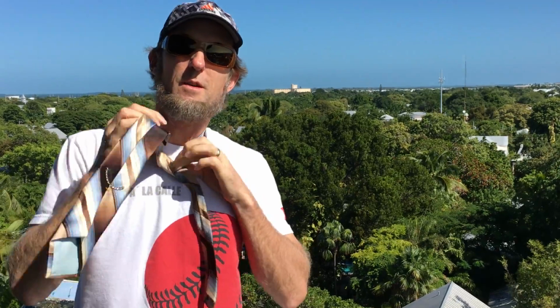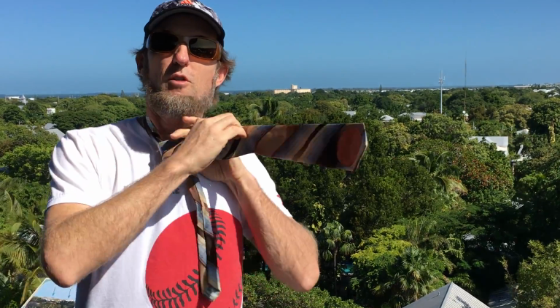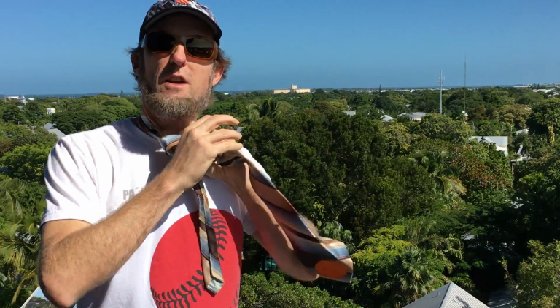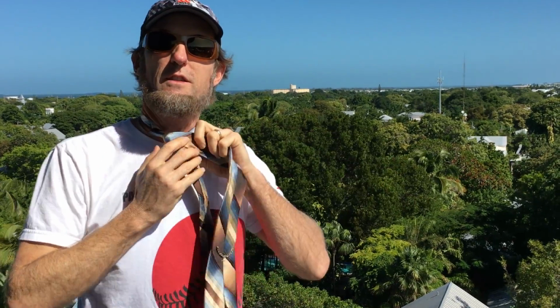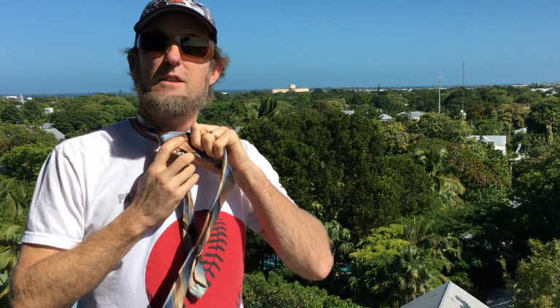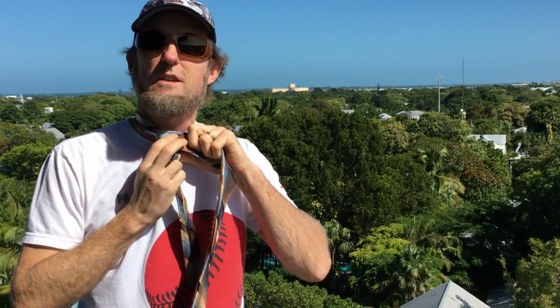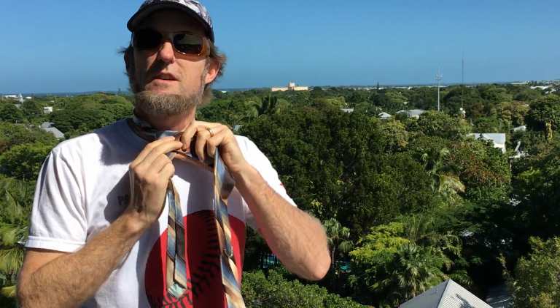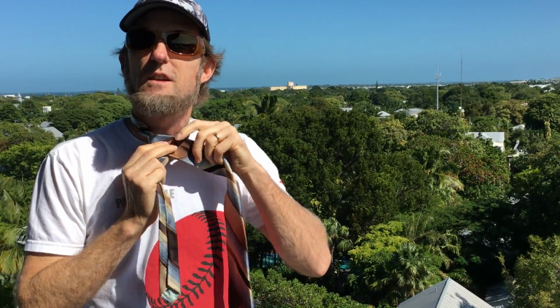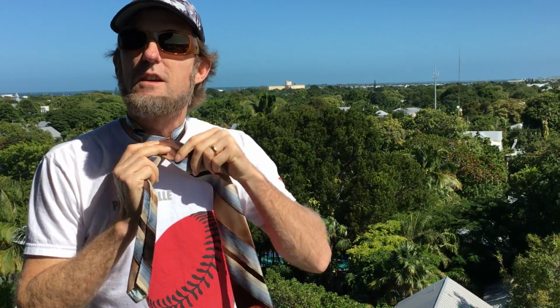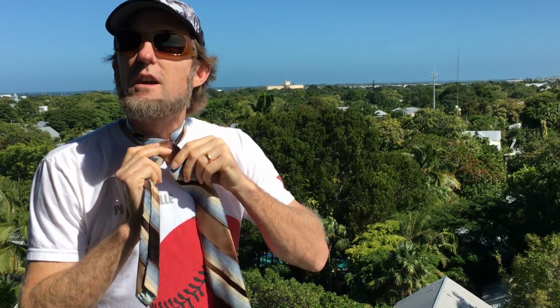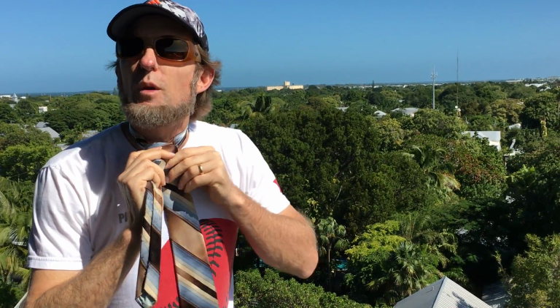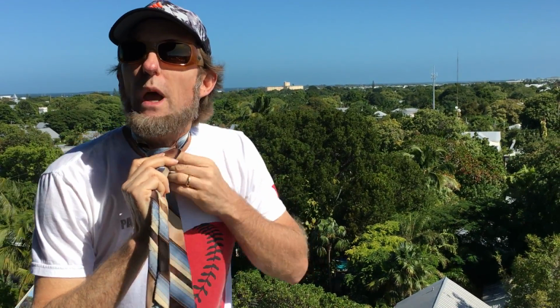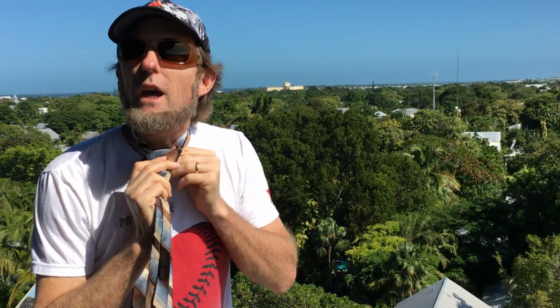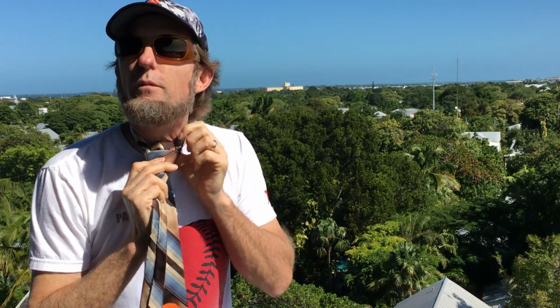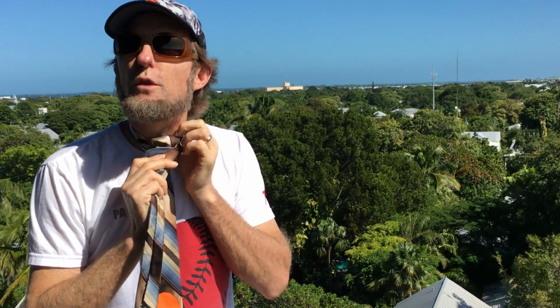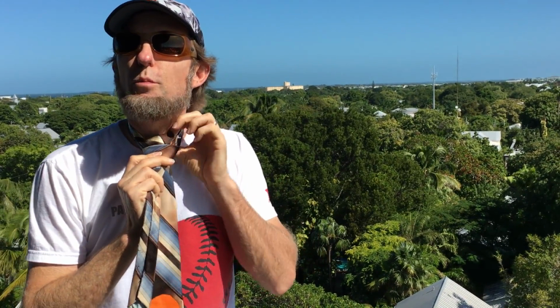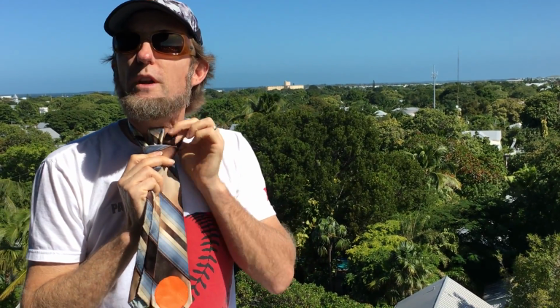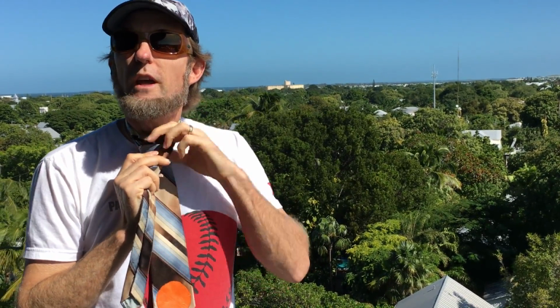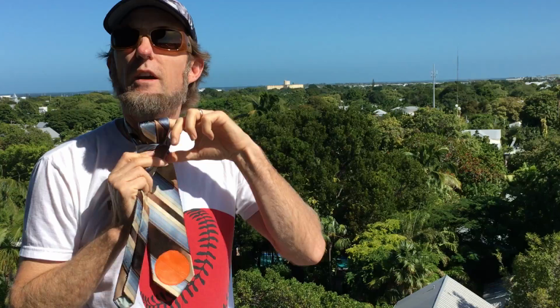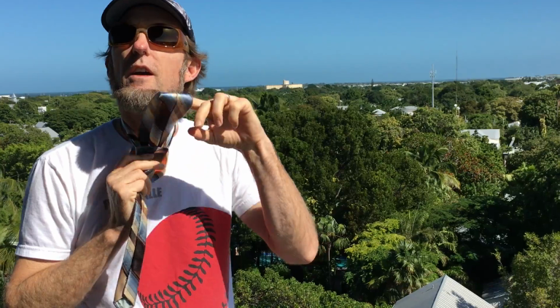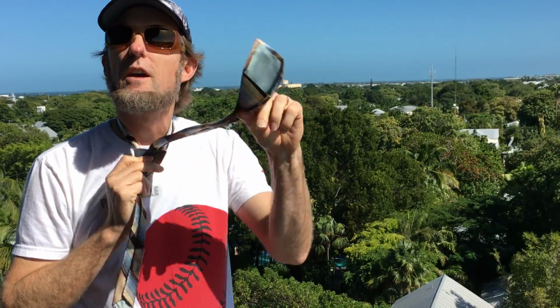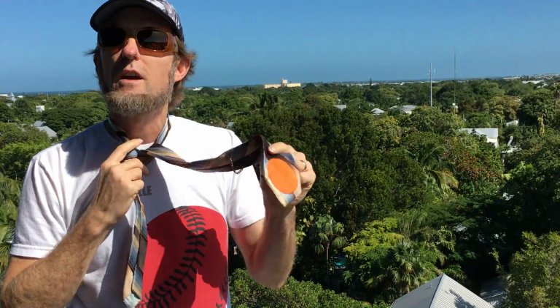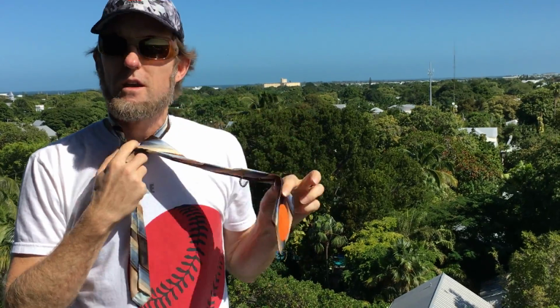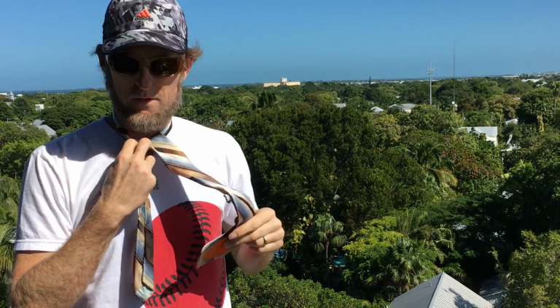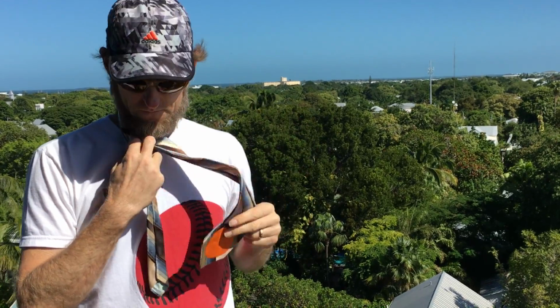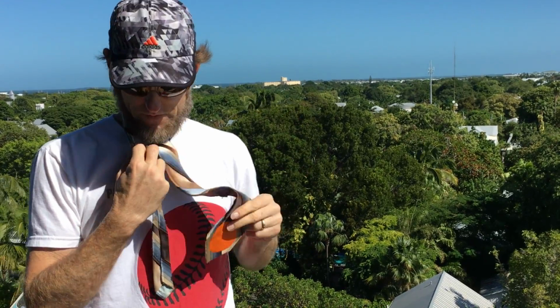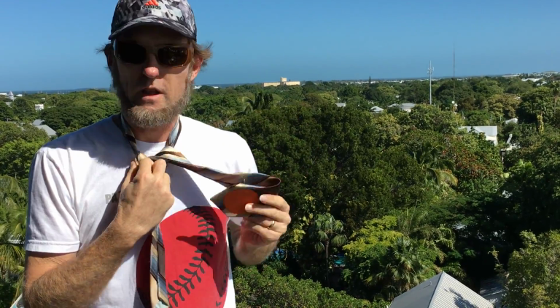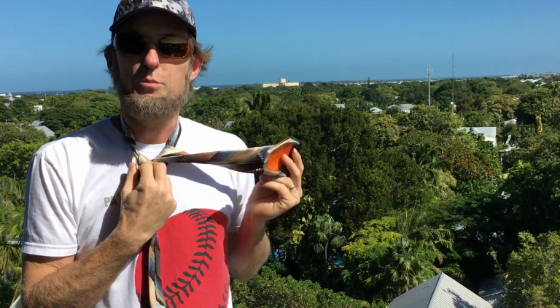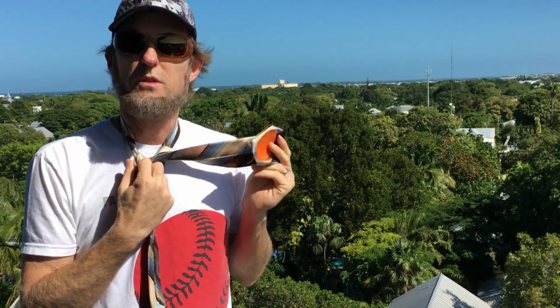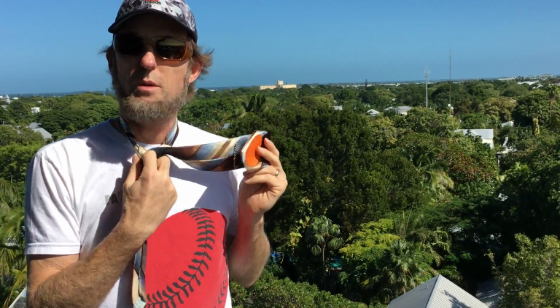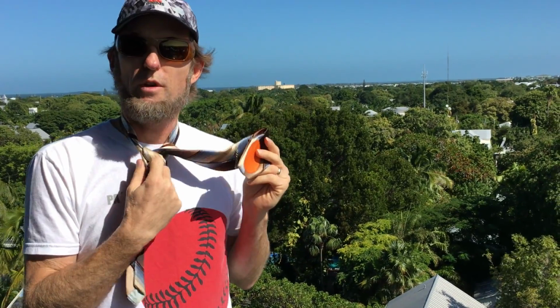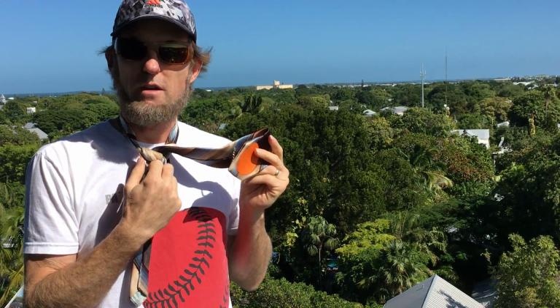Now come across. Come back up, do the loop around your neck. And that loop you just made, pull it out.